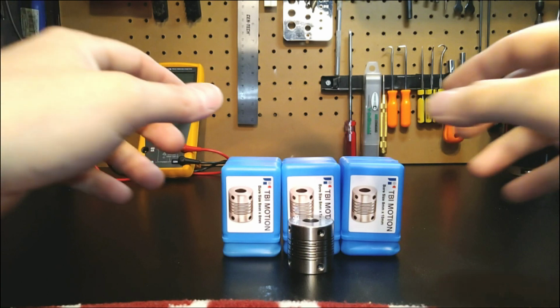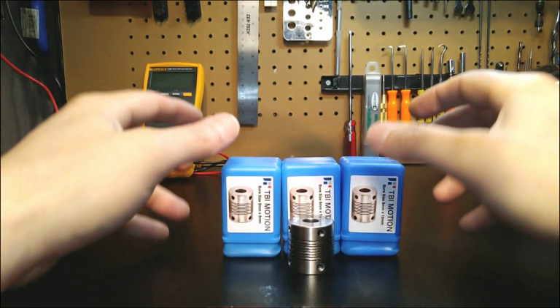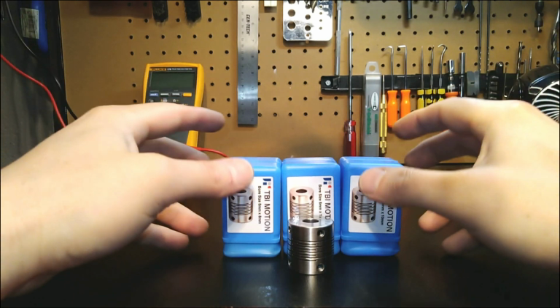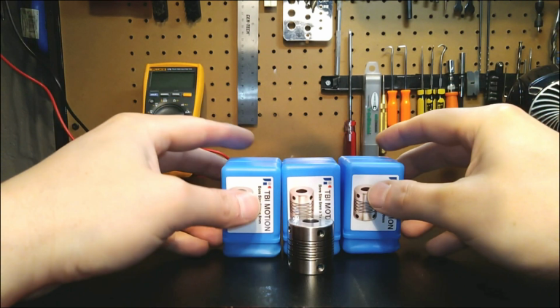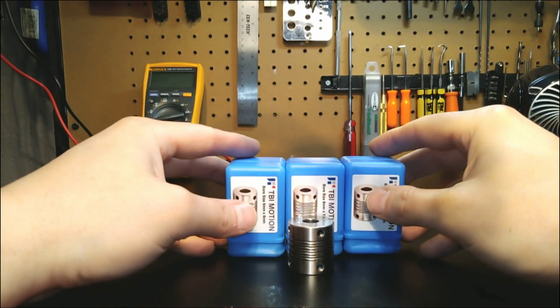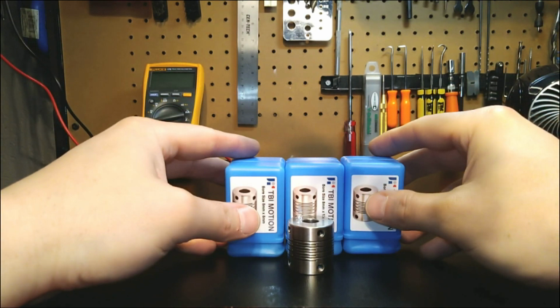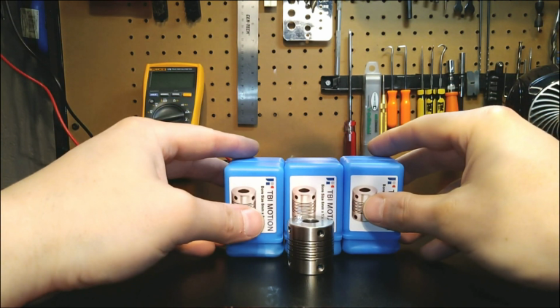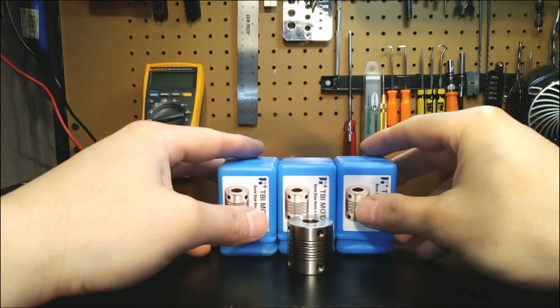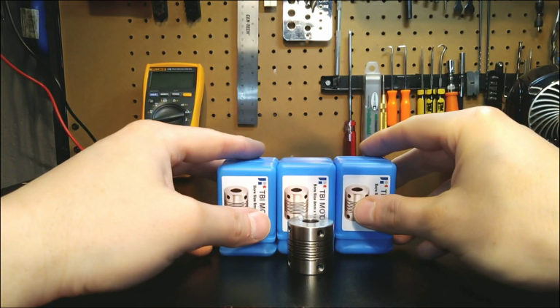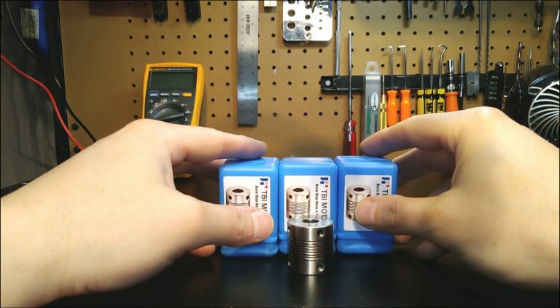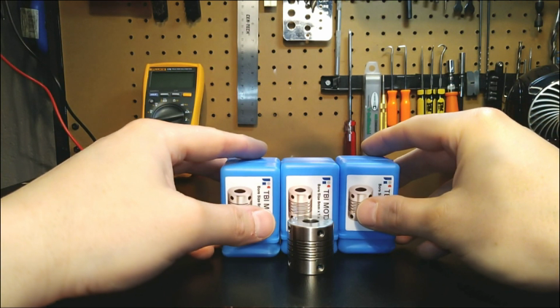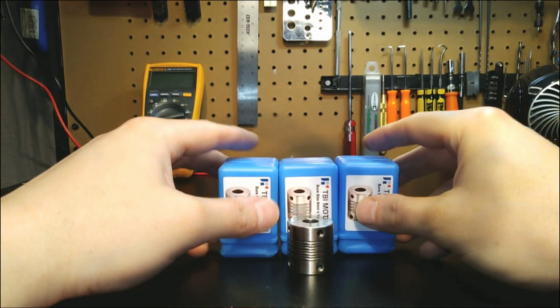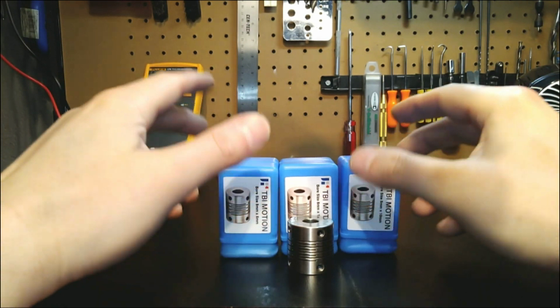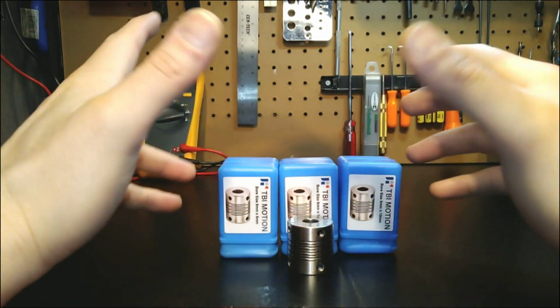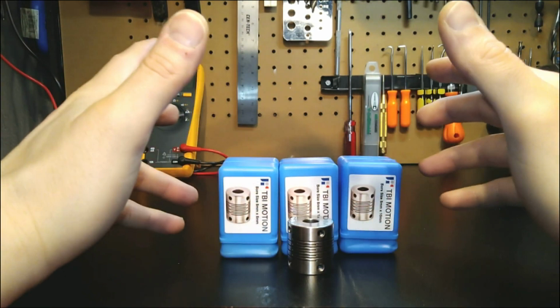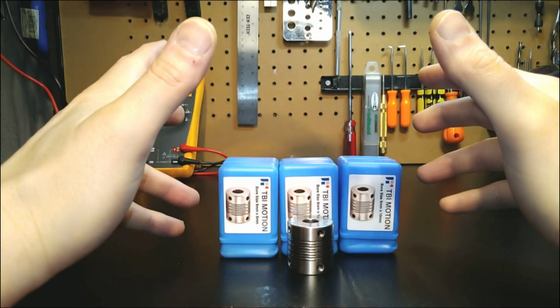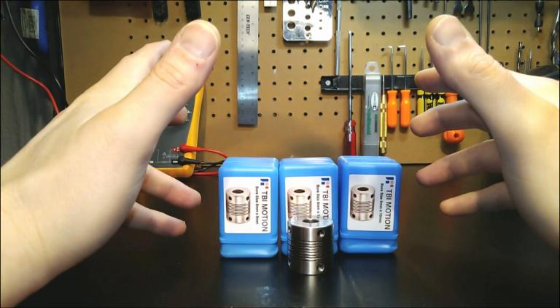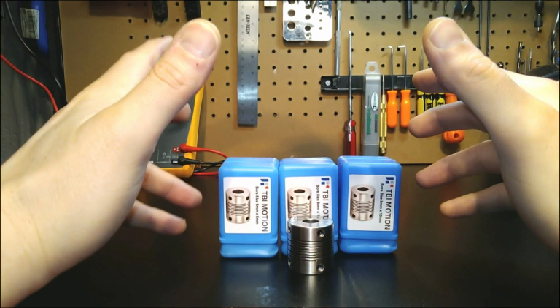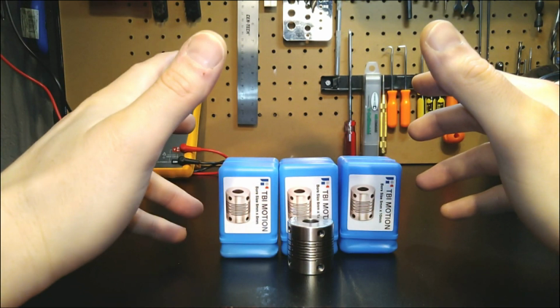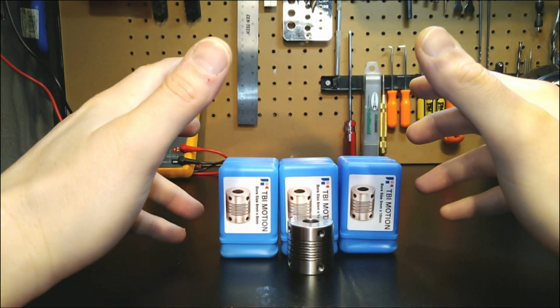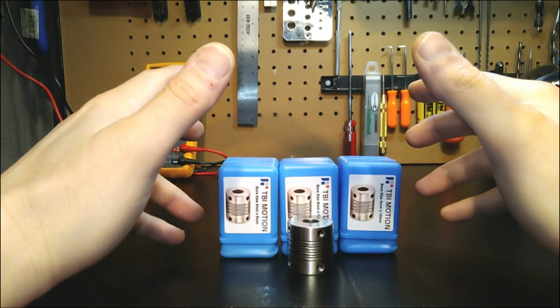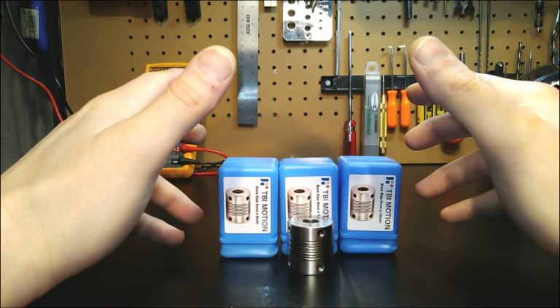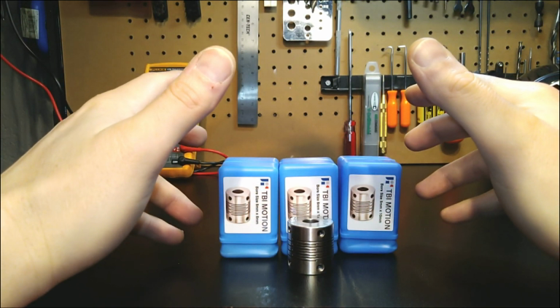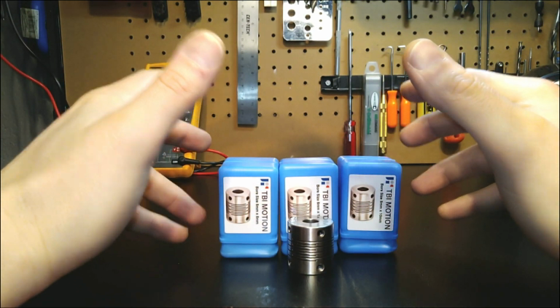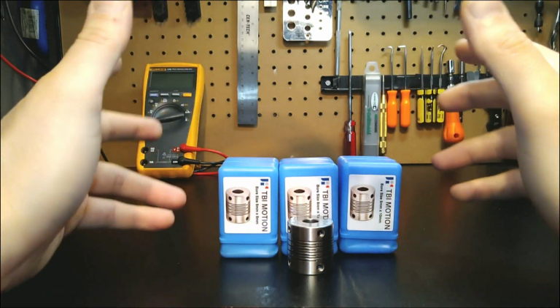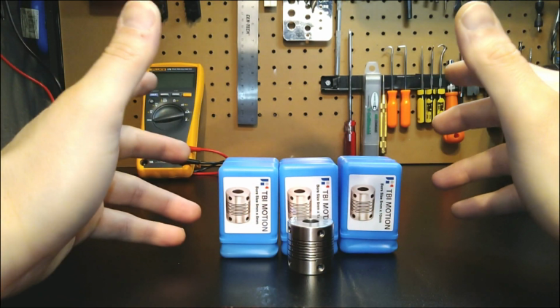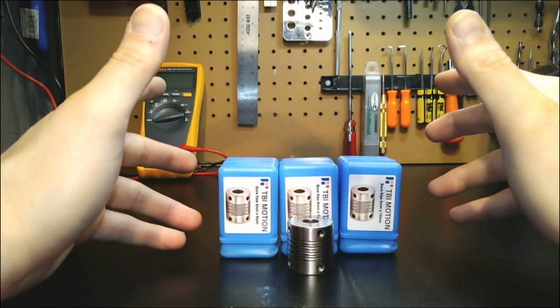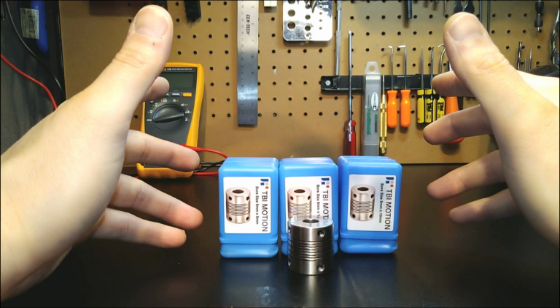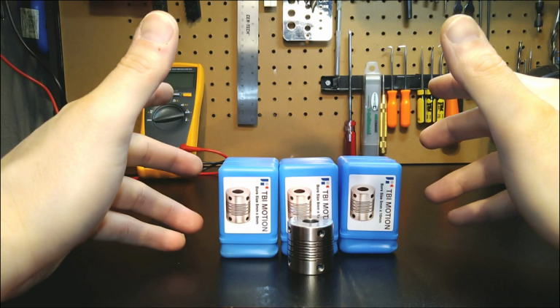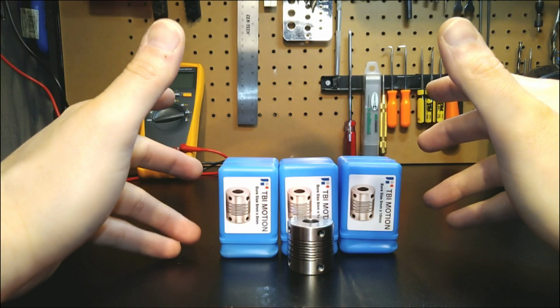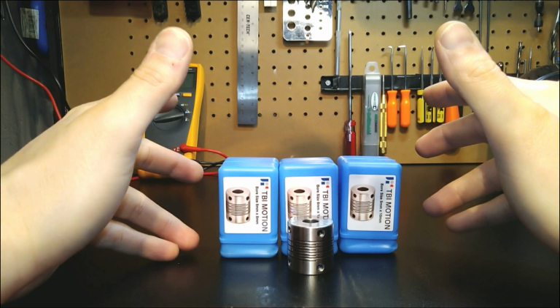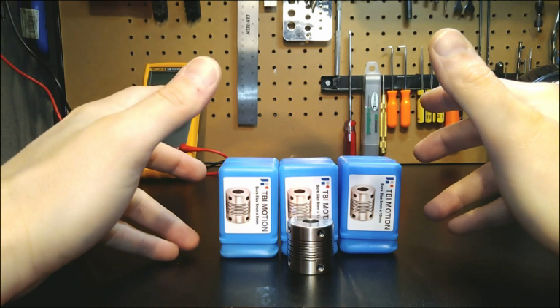Hey guys, it's Vince. Today in this video, I'd like to discuss another new component that's actually come about due to necessity.